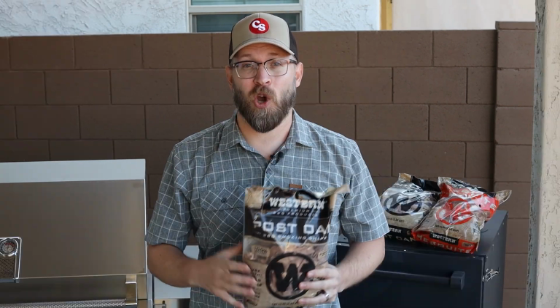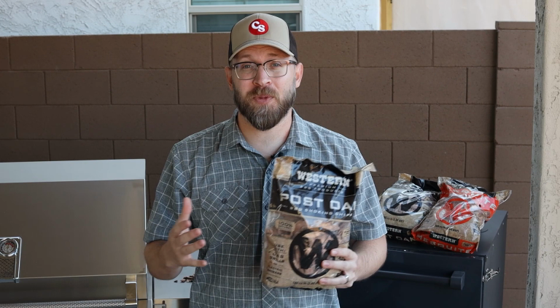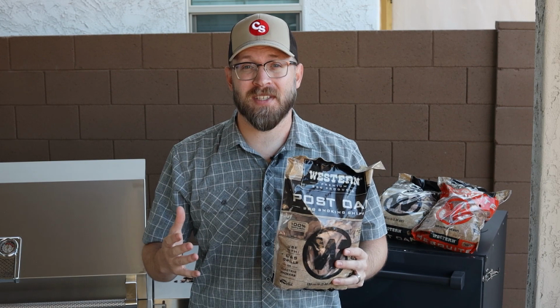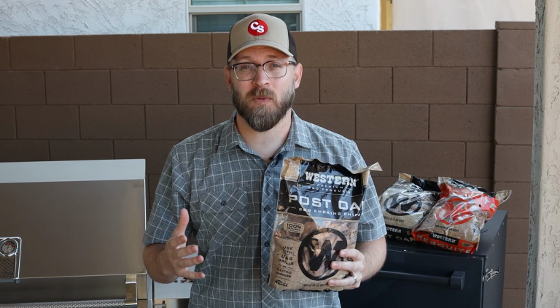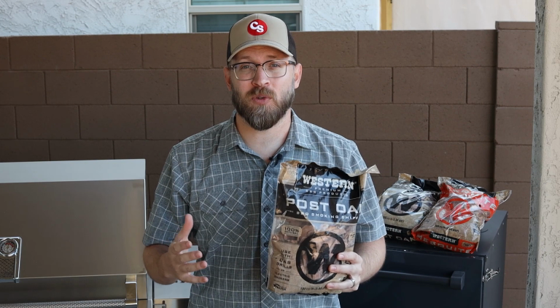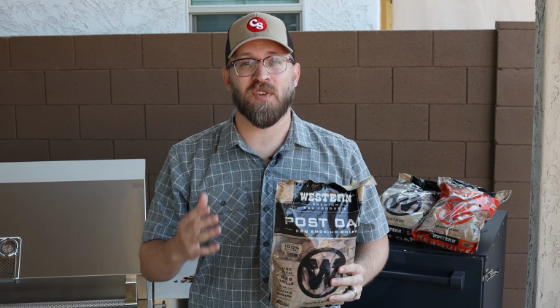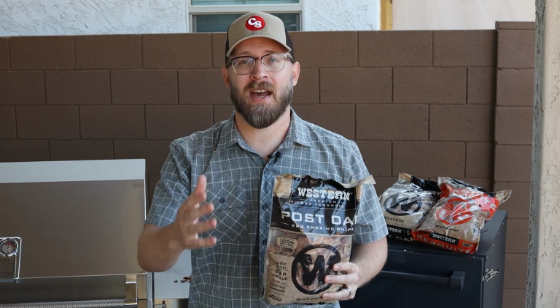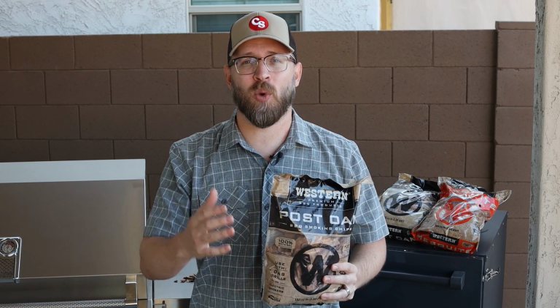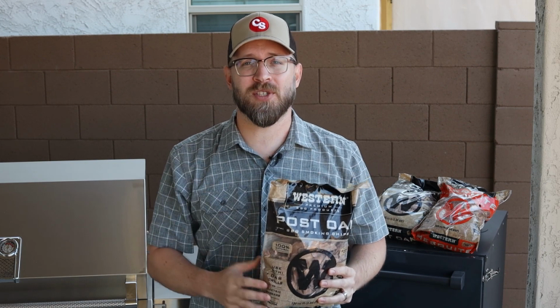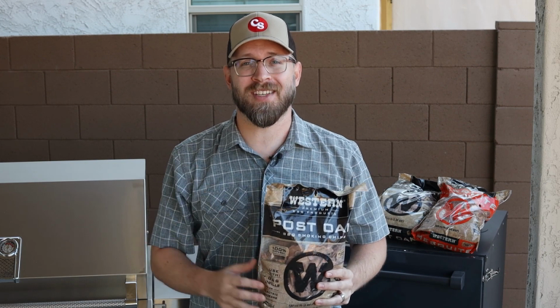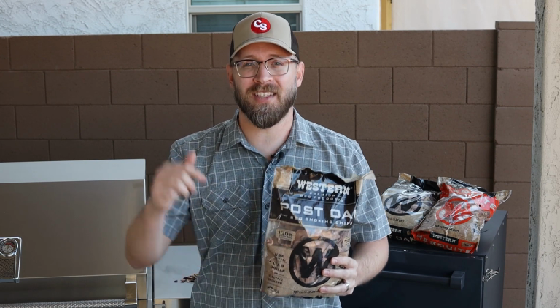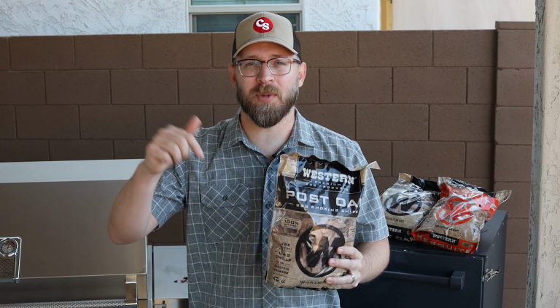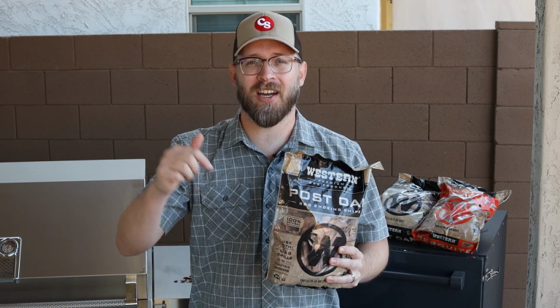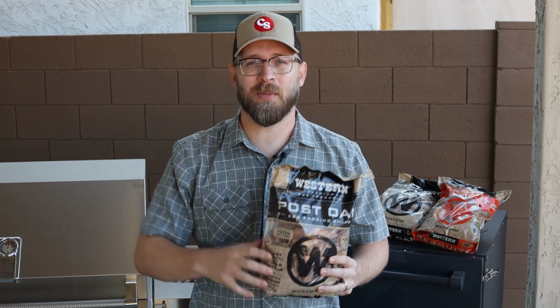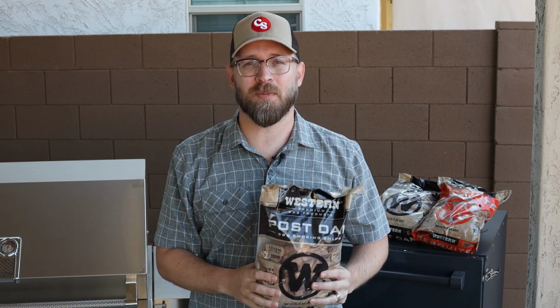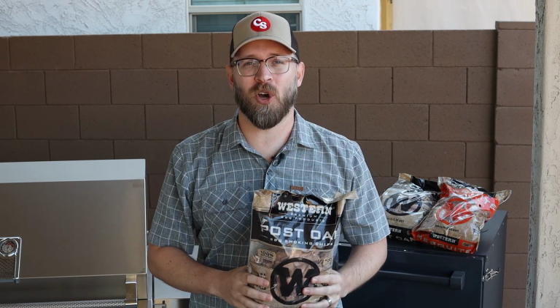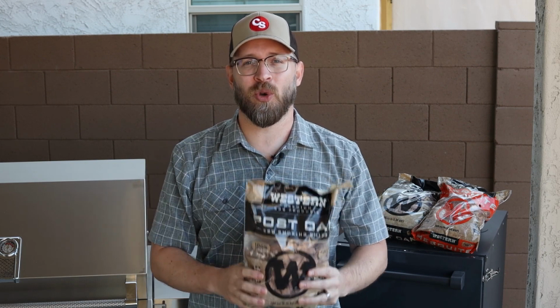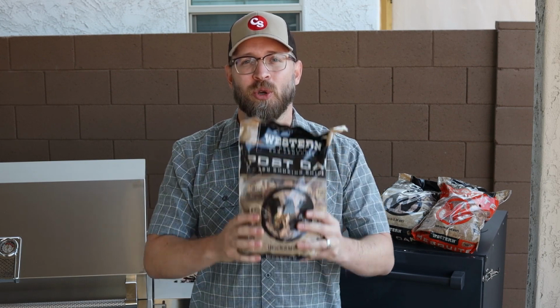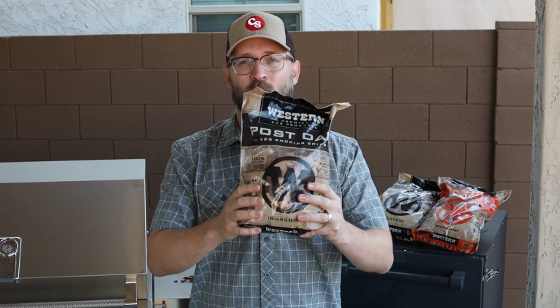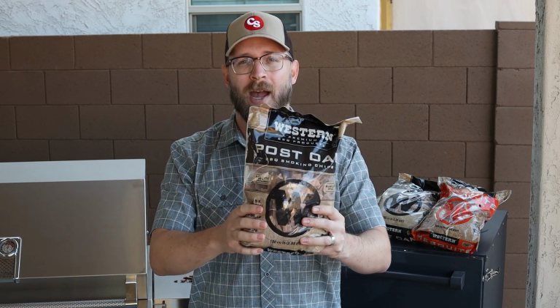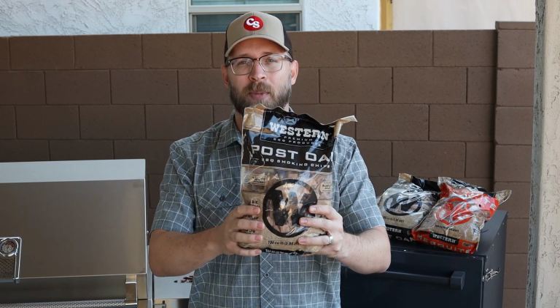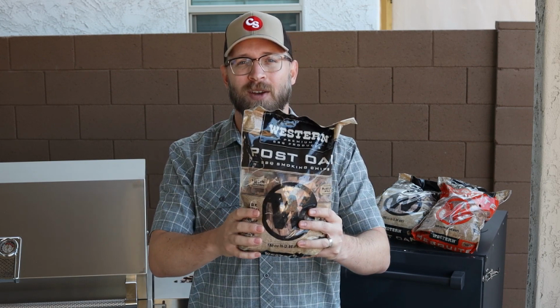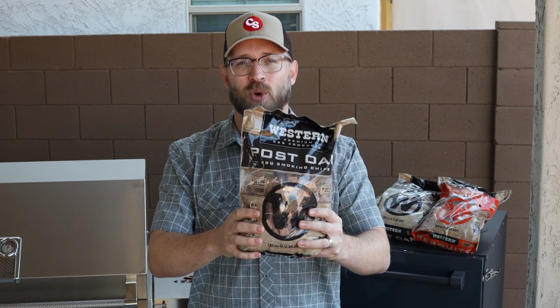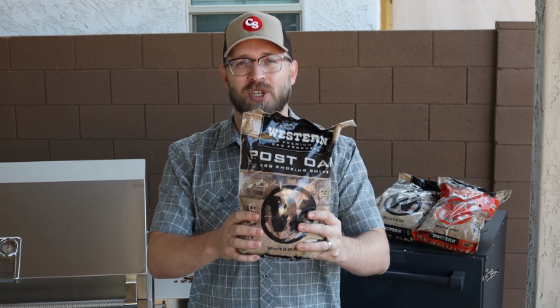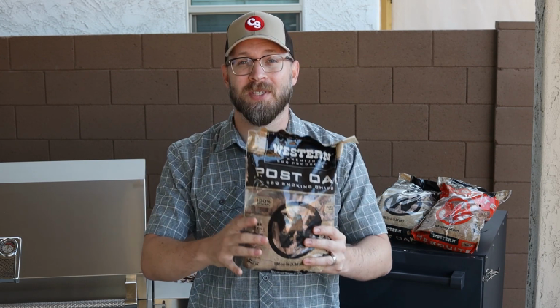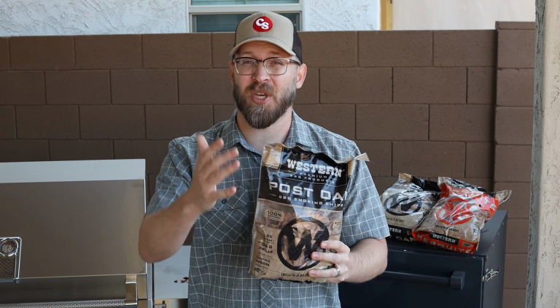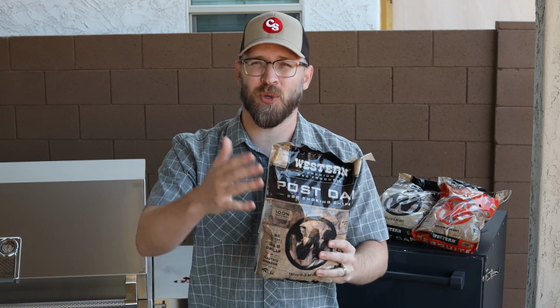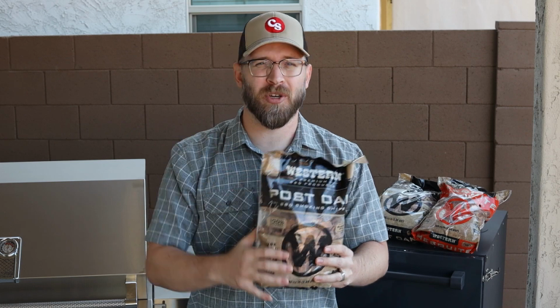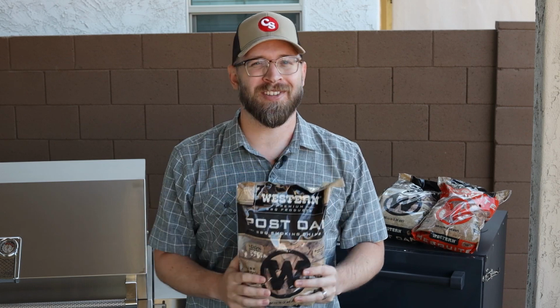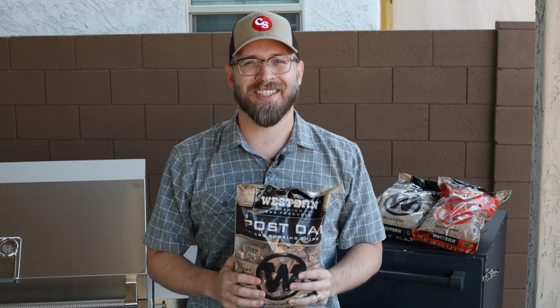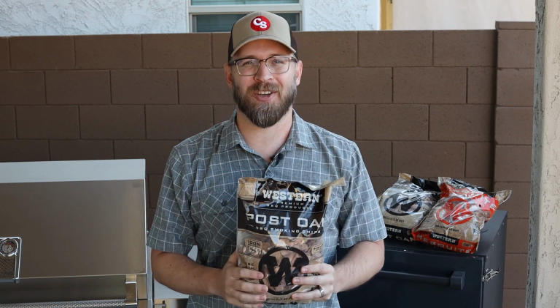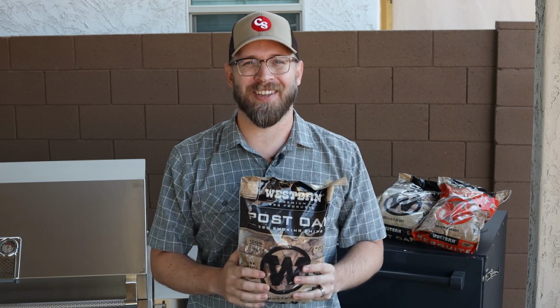I hope this is helpful. If you have questions, leave them in the comments below. Grab a bag of wood chips and pick your grill — let's get cooking.